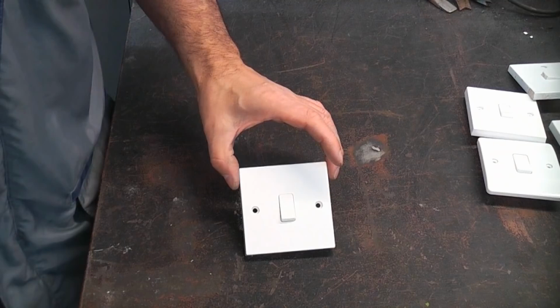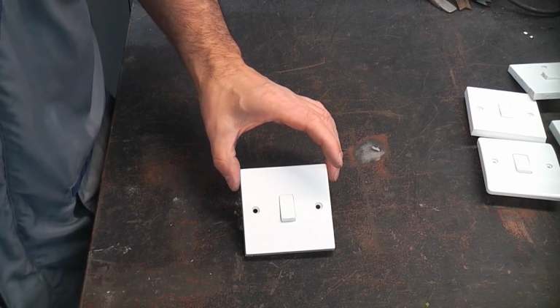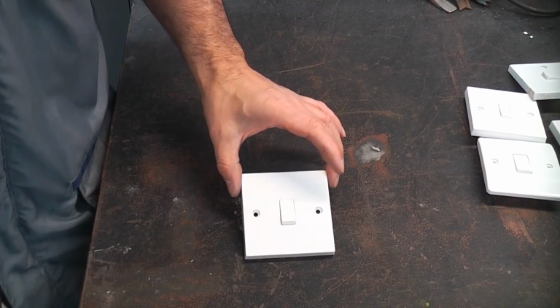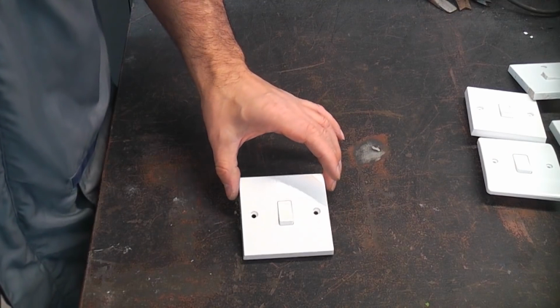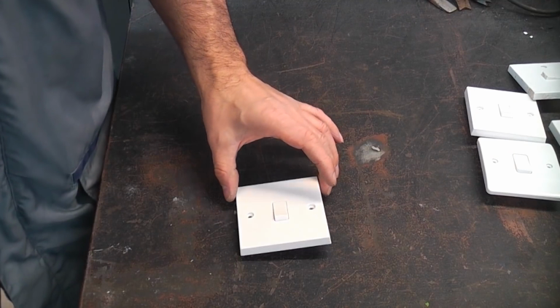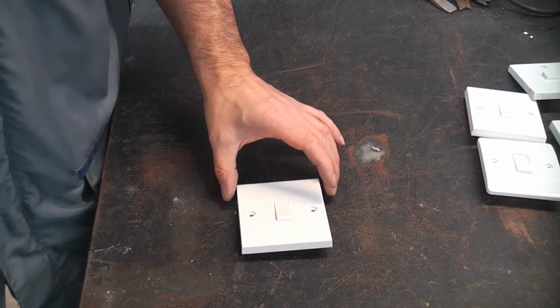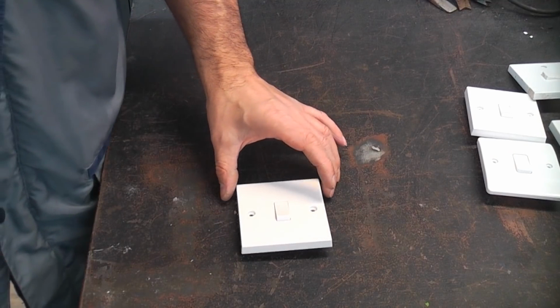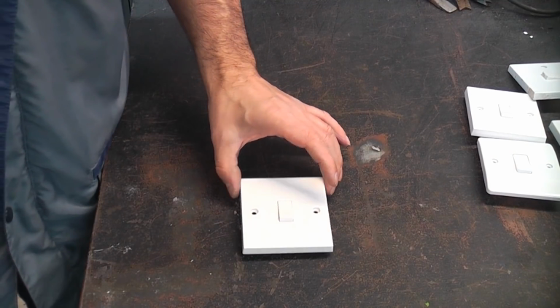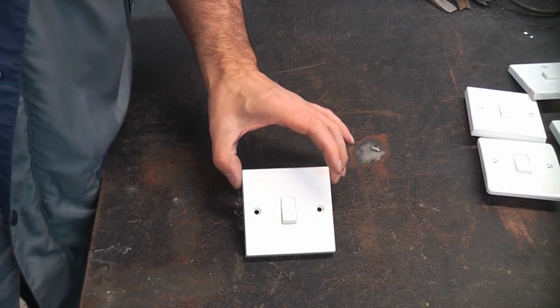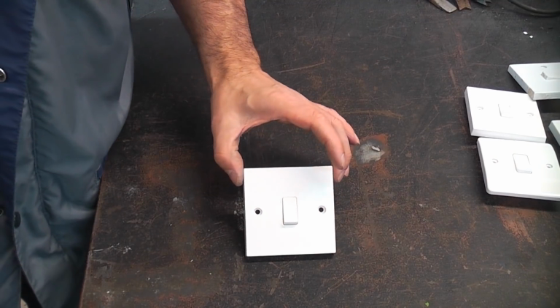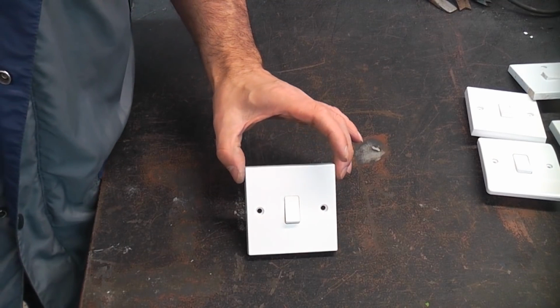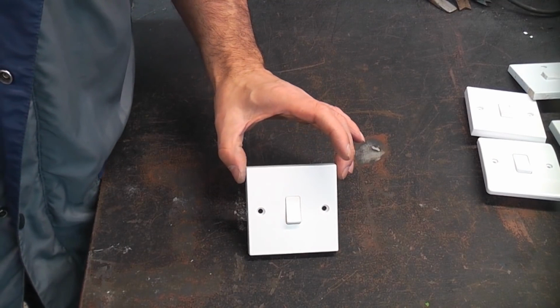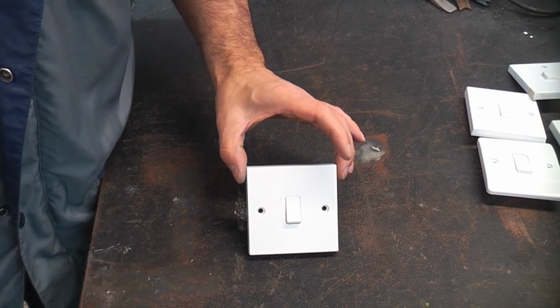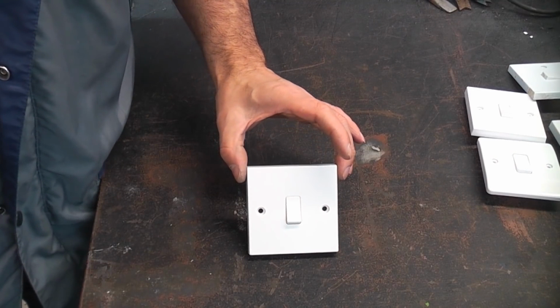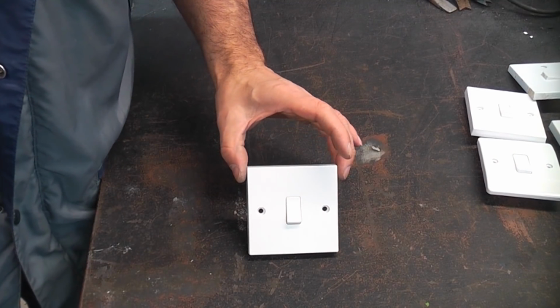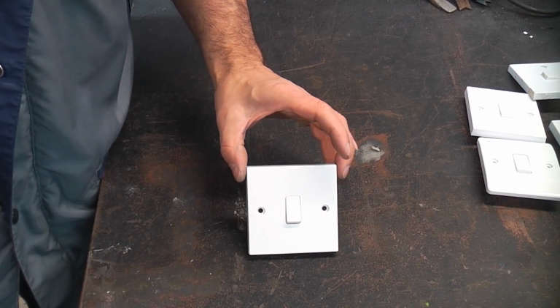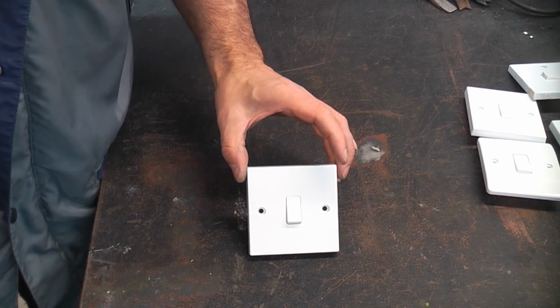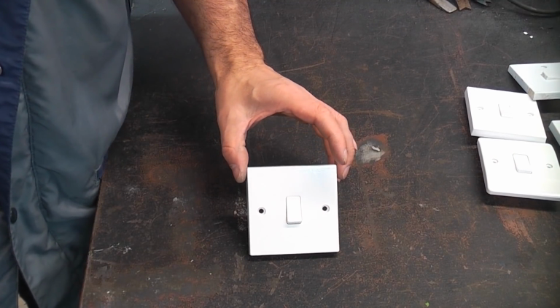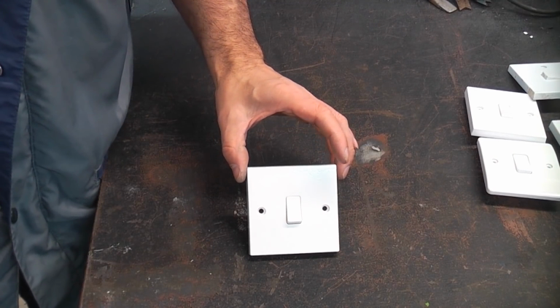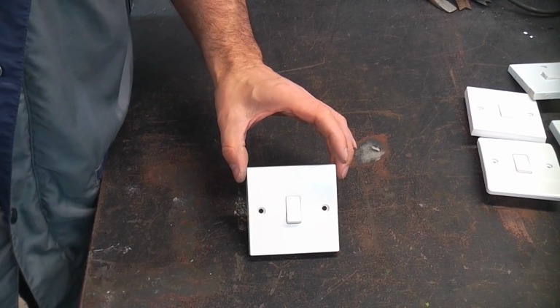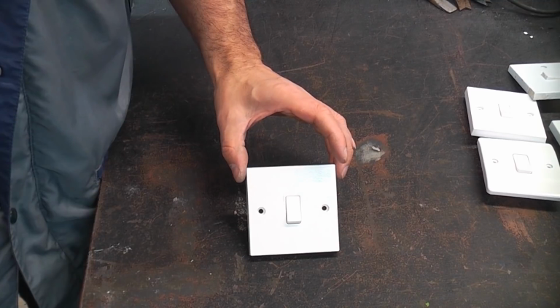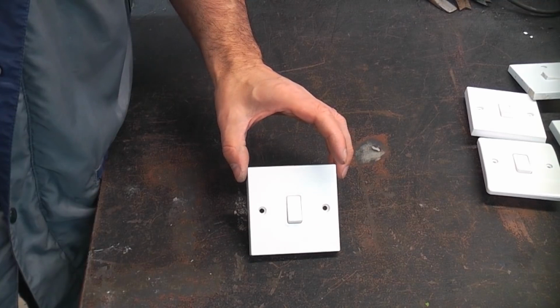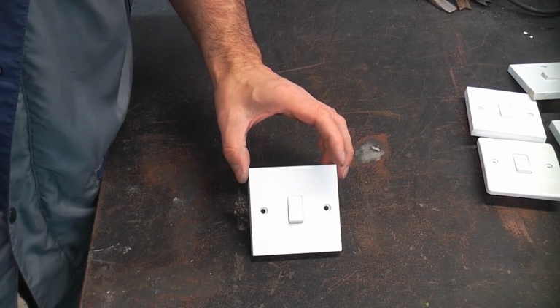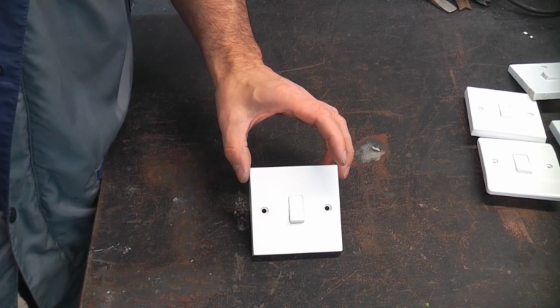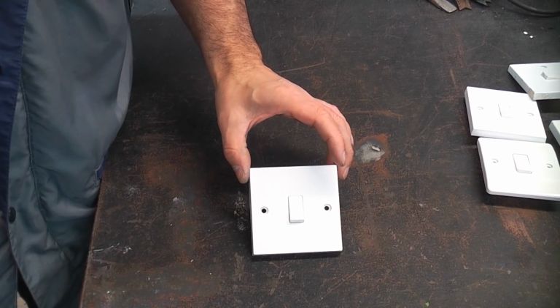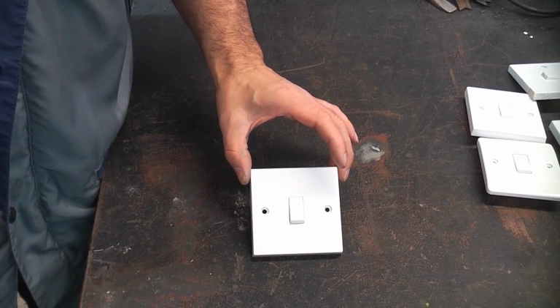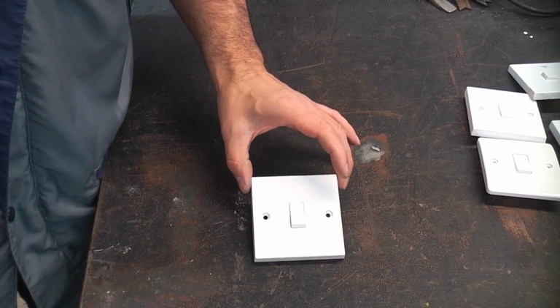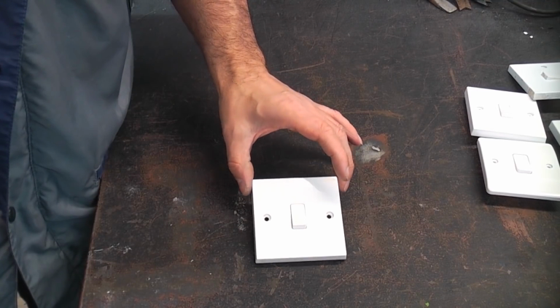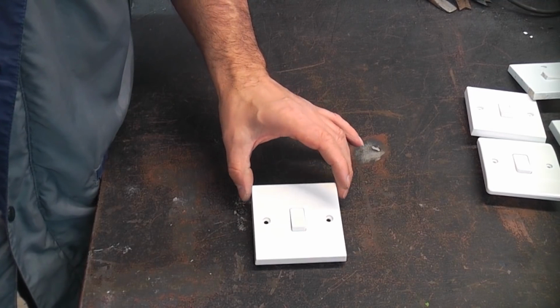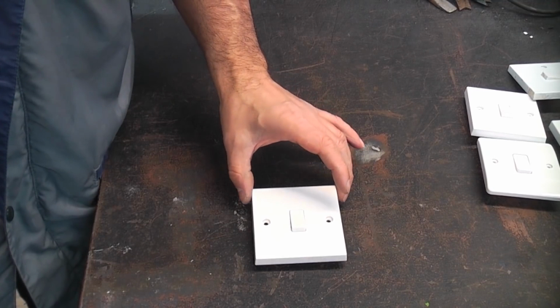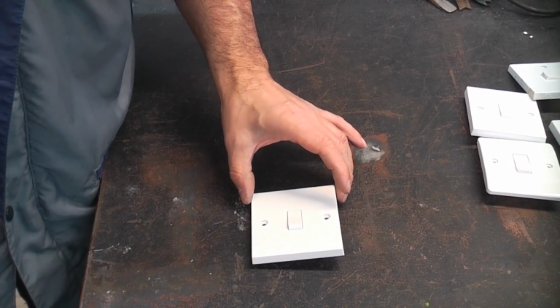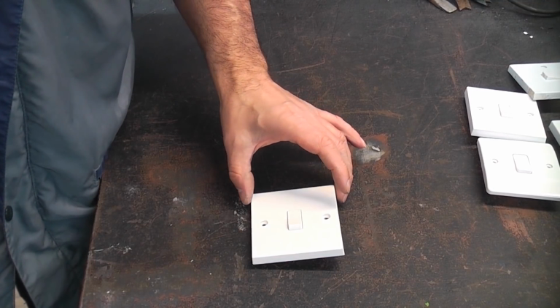I hope this video has been useful in explaining how light switches work. If you found it useful and haven't done so already, please subscribe to the channel.